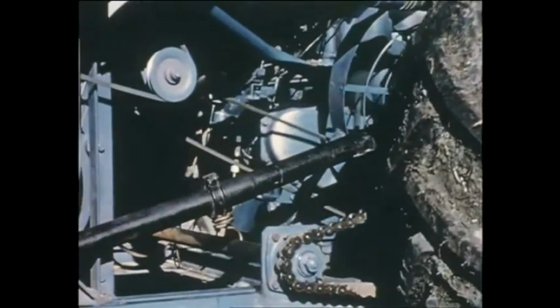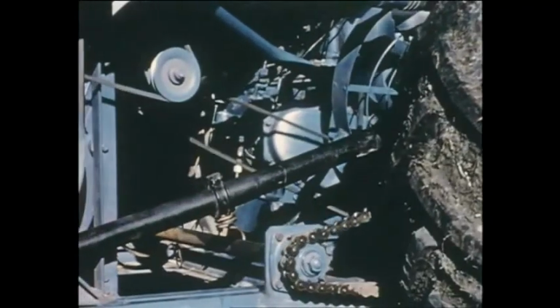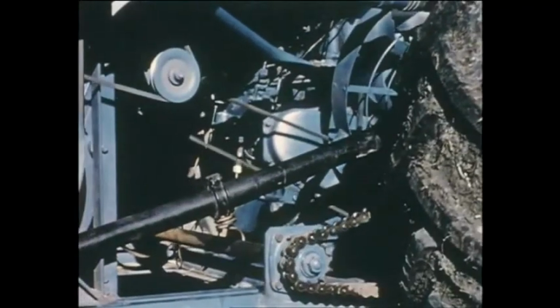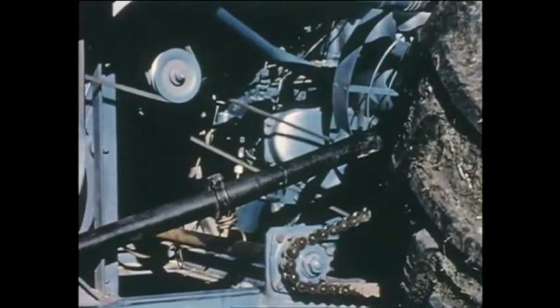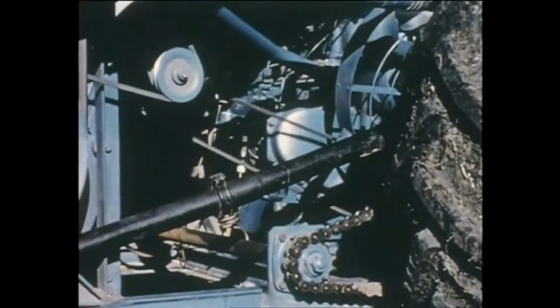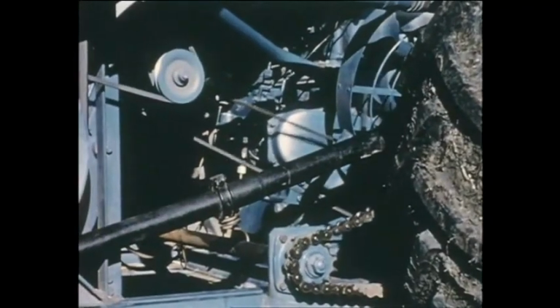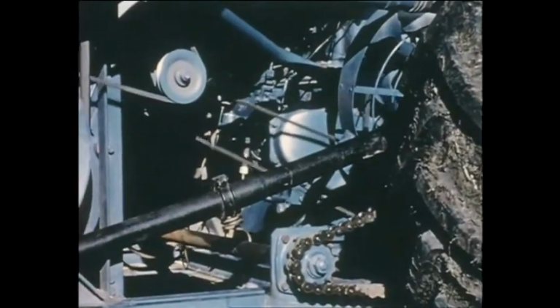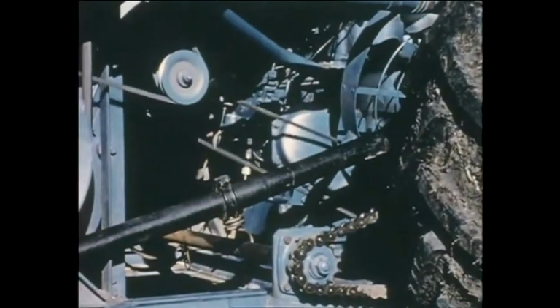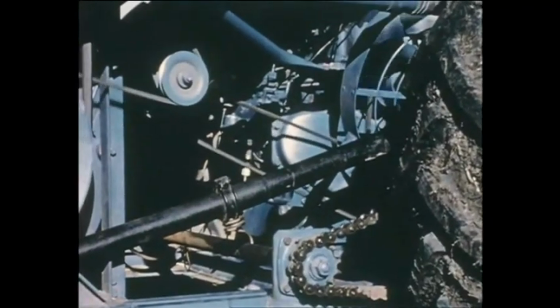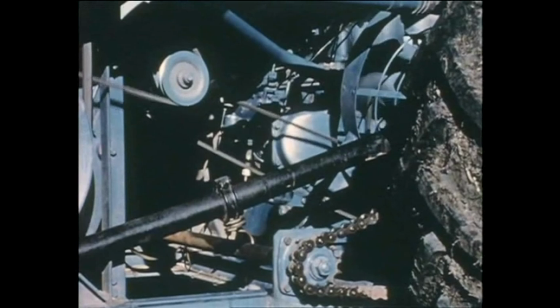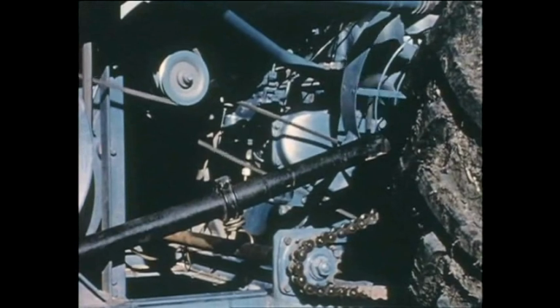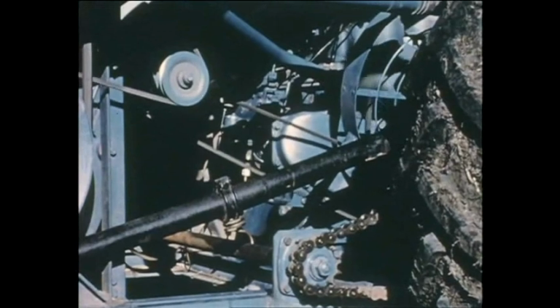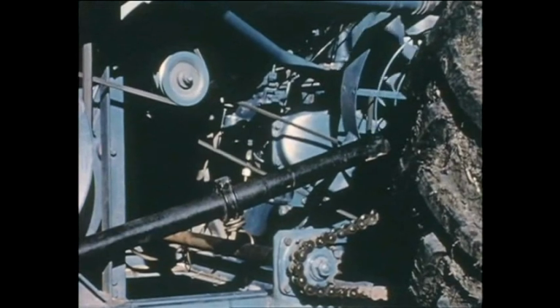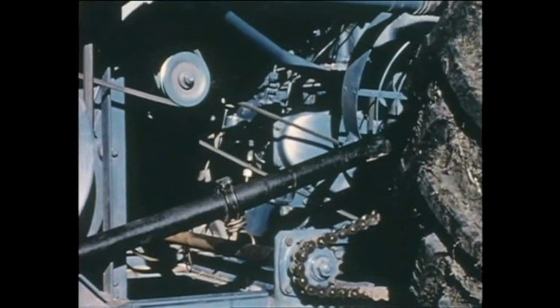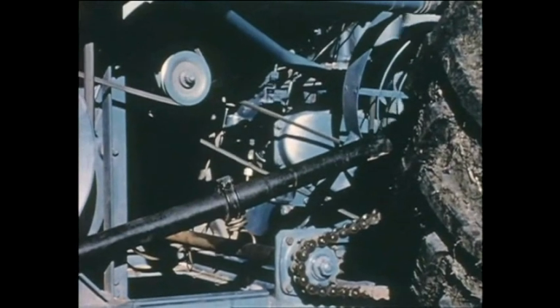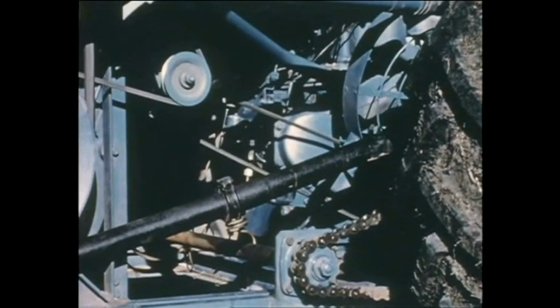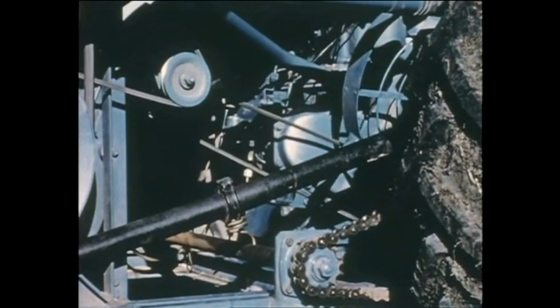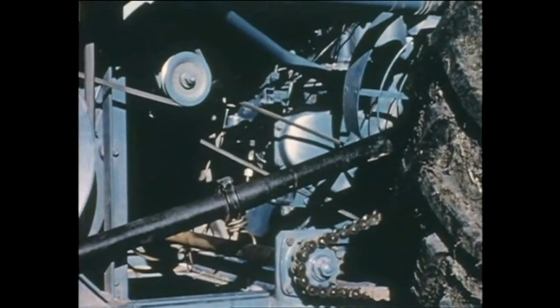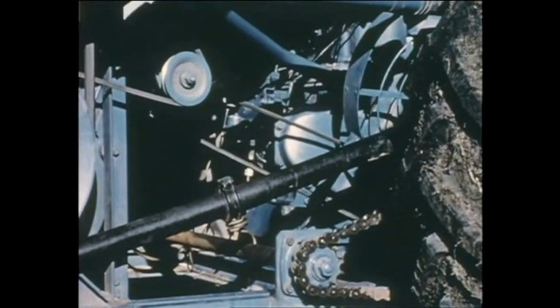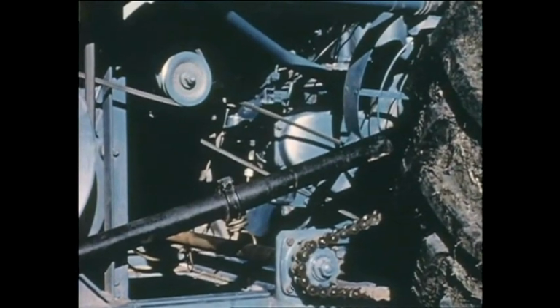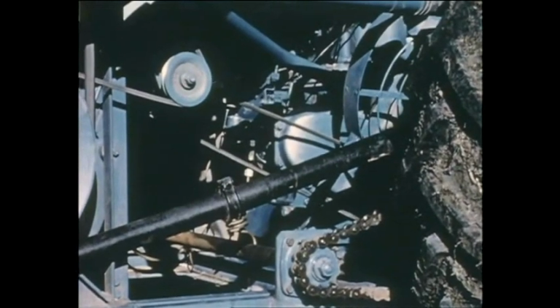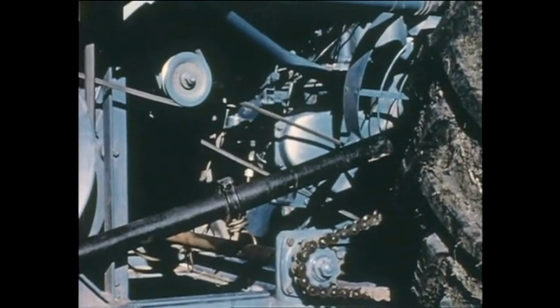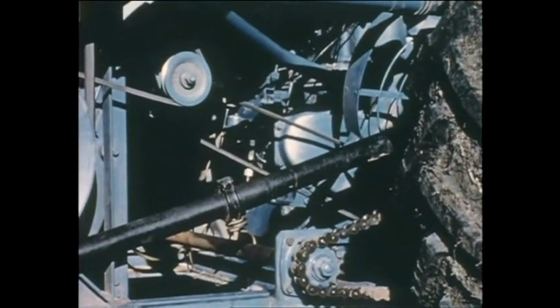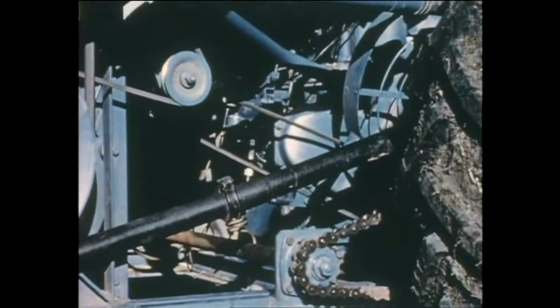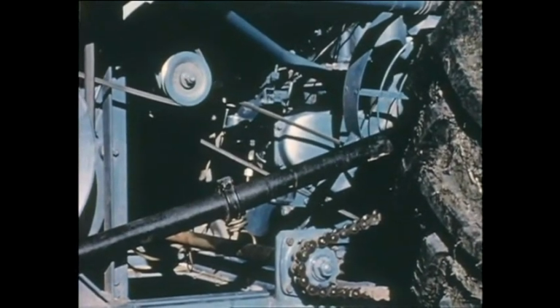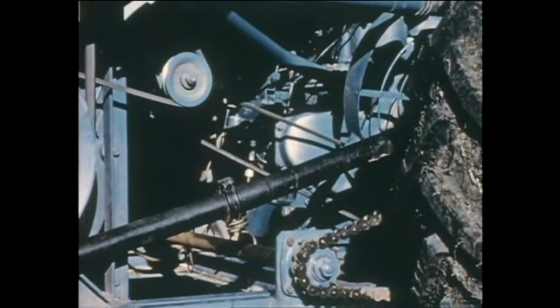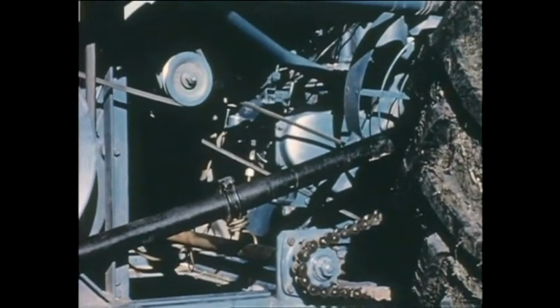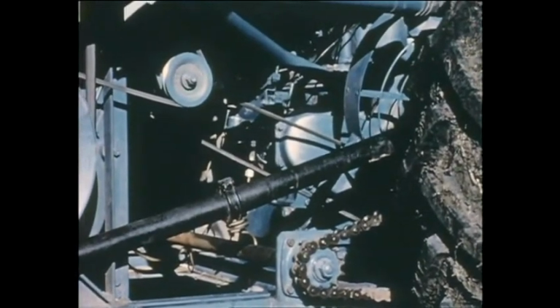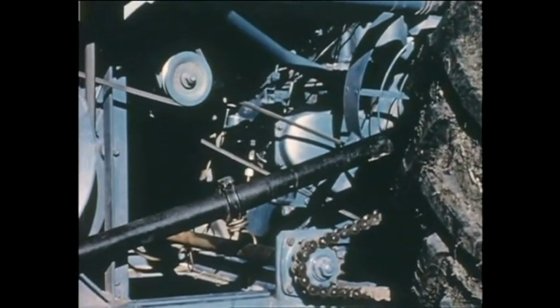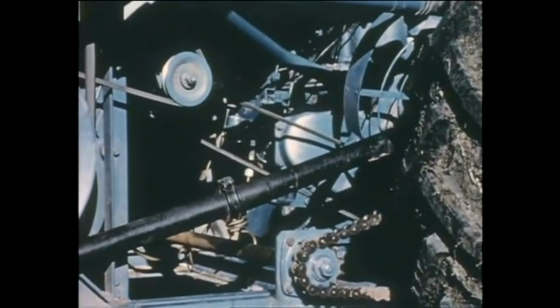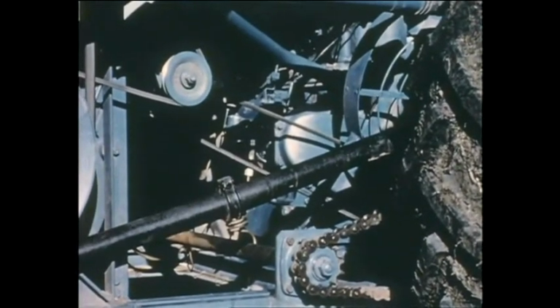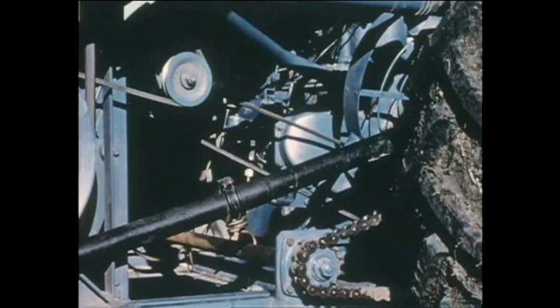The engine has ample access for maintenance. It is fitted with a mechanical governor which gives instant response to varying loads.